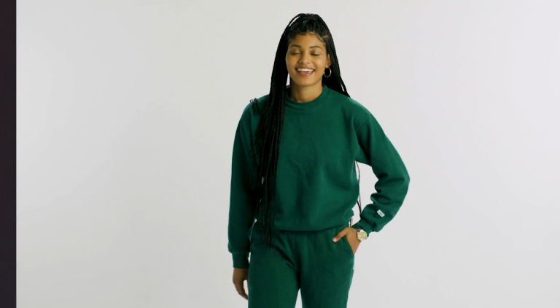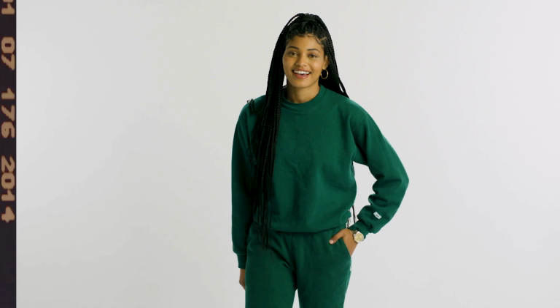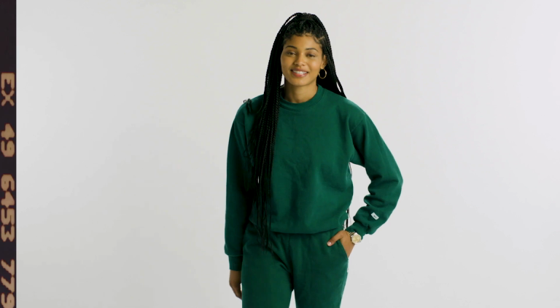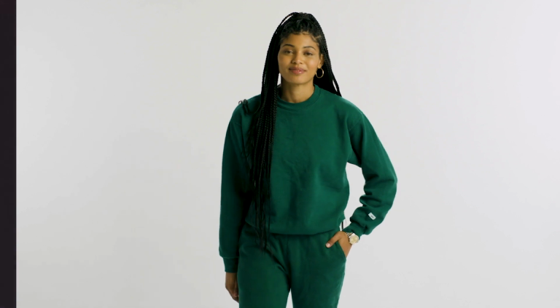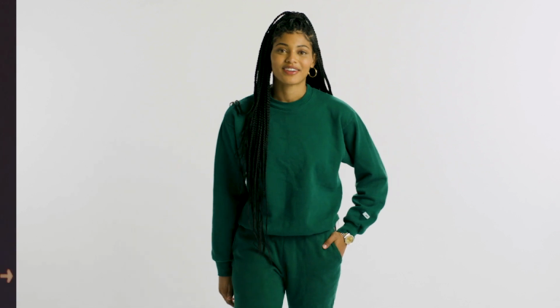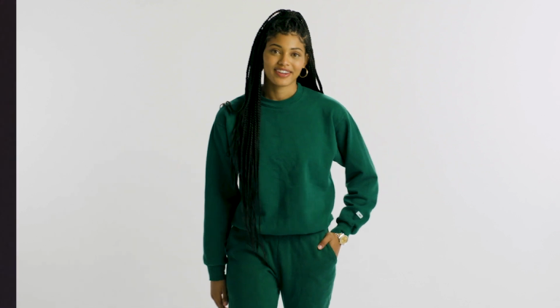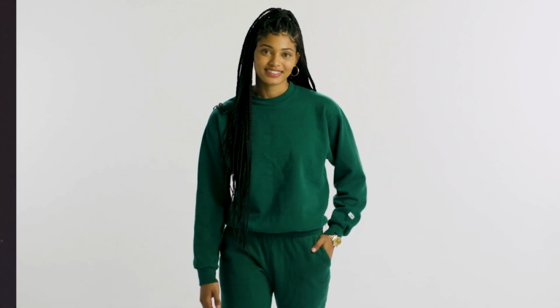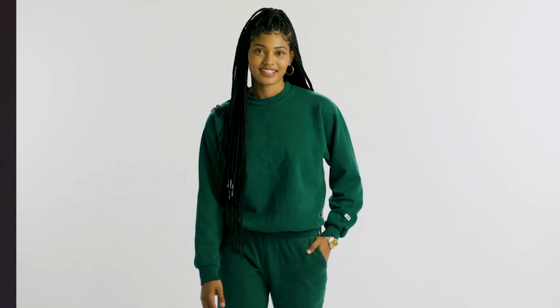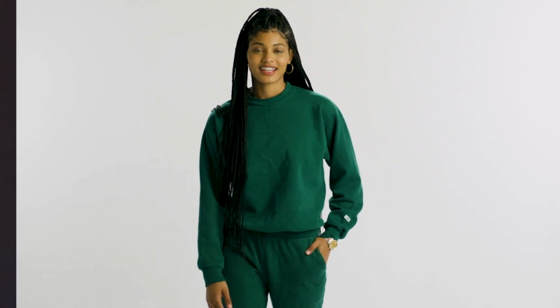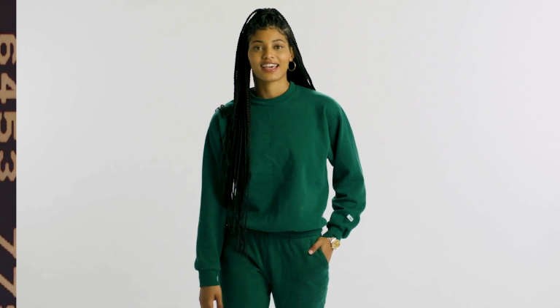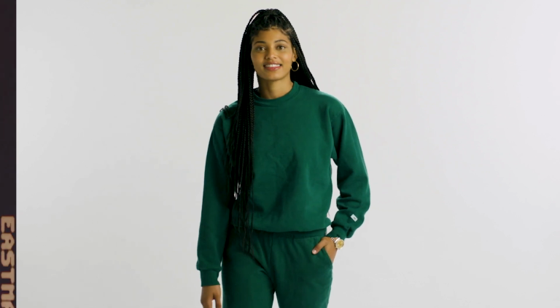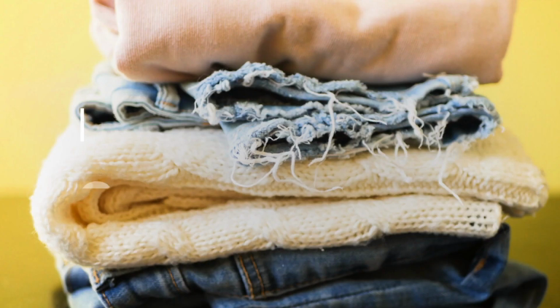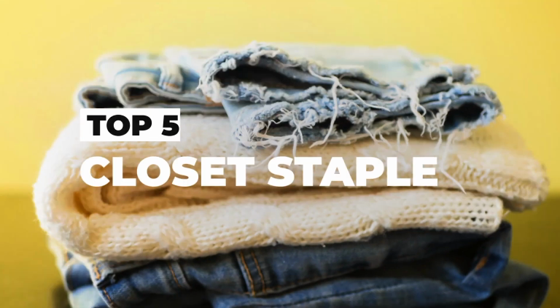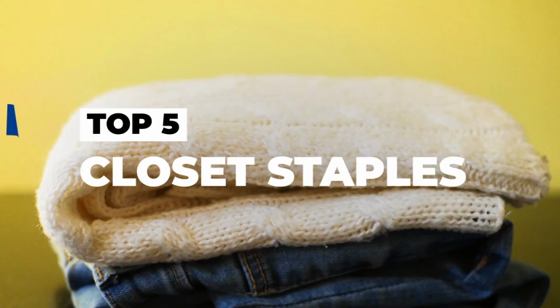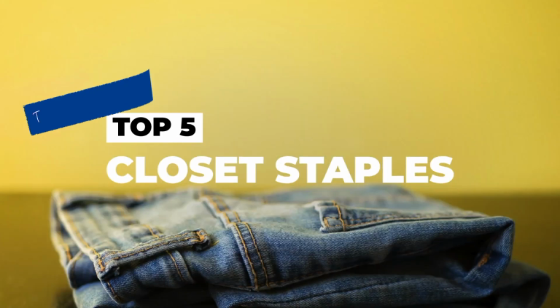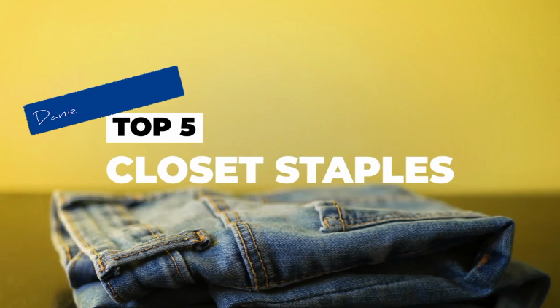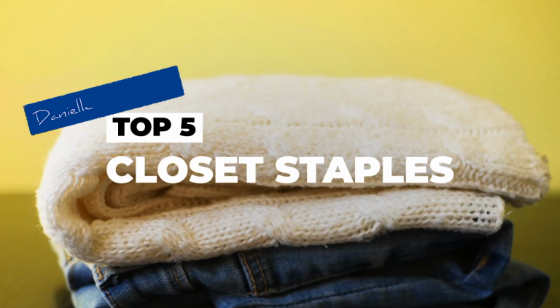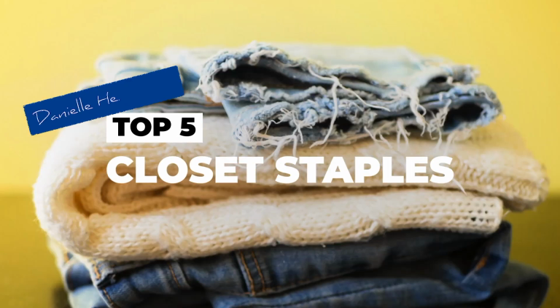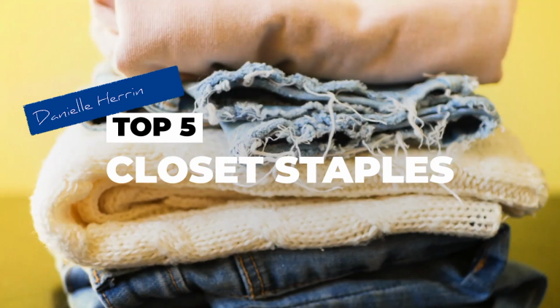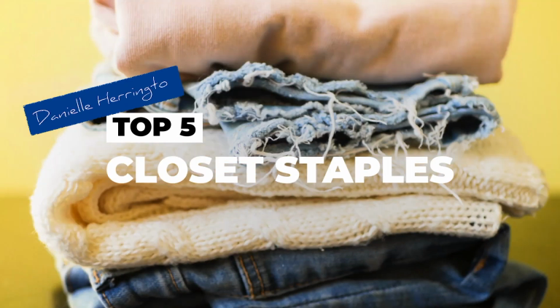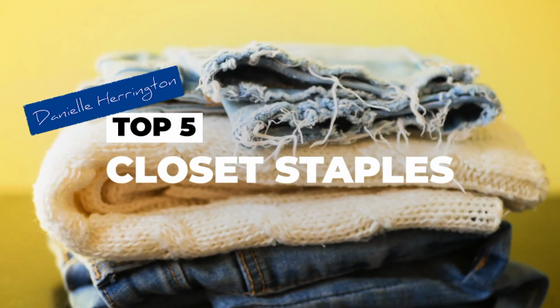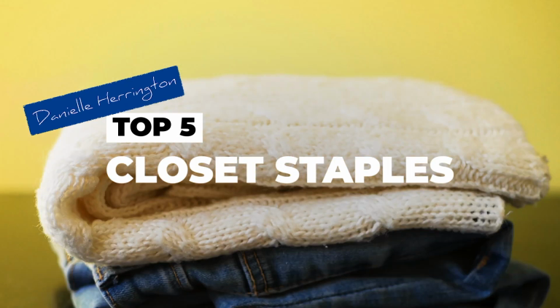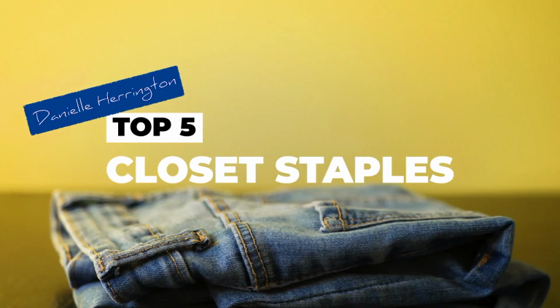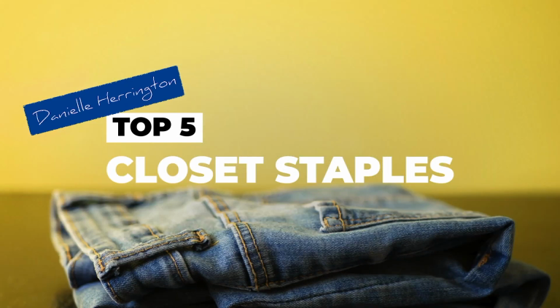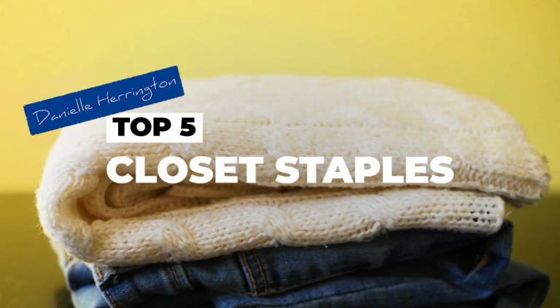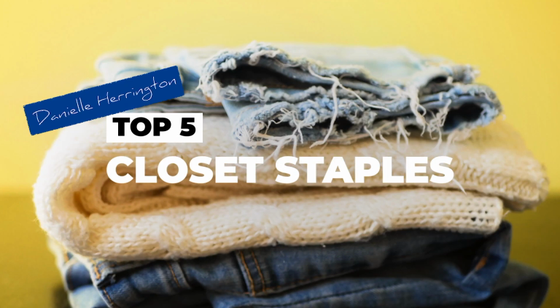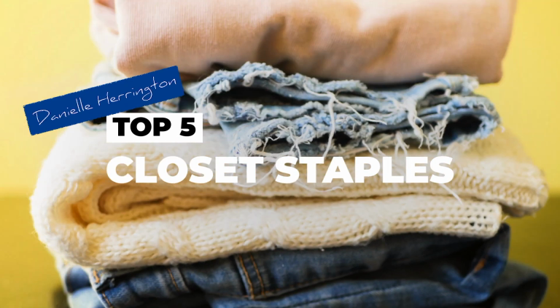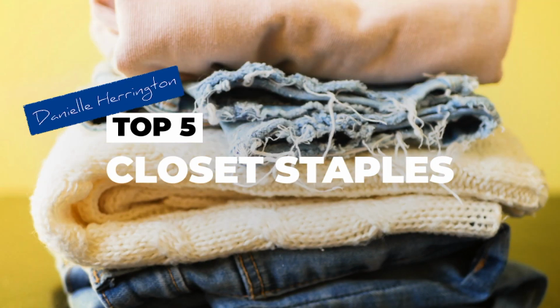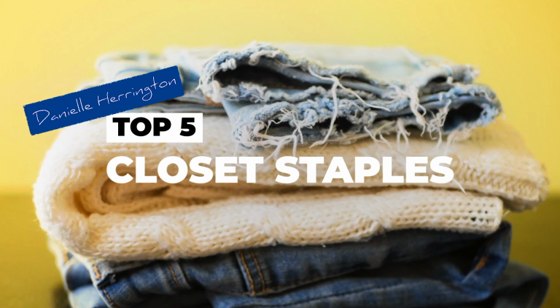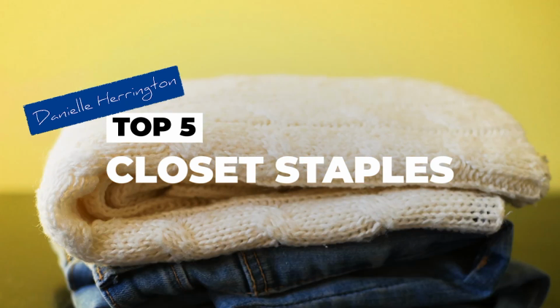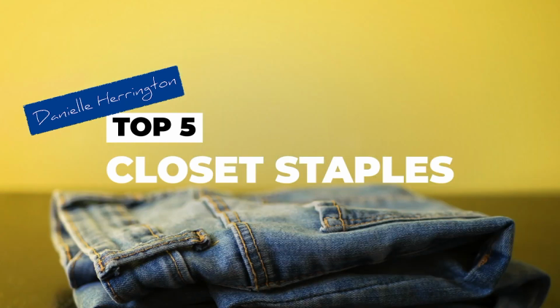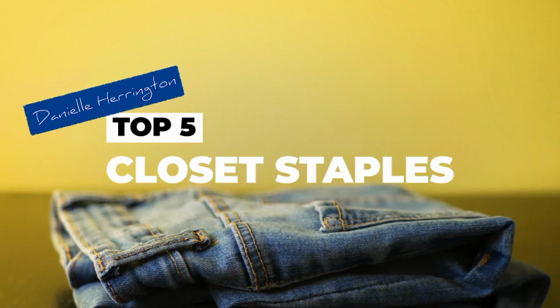Hey guys, I'm Danielle Harrington, and these are my top five items that every woman should have in her closet.